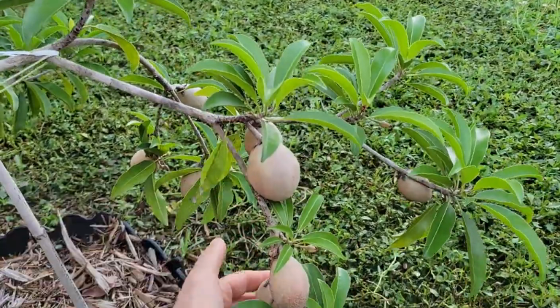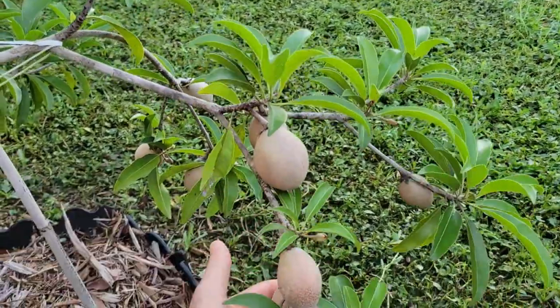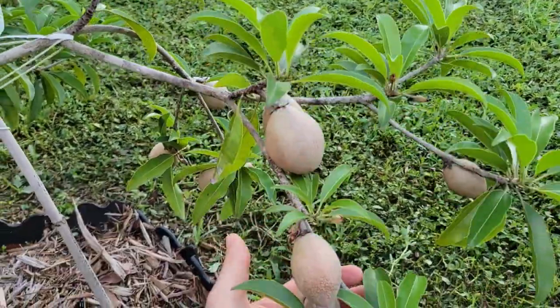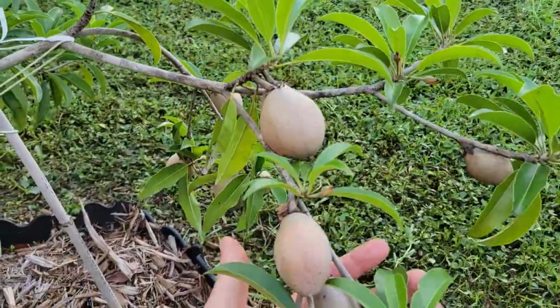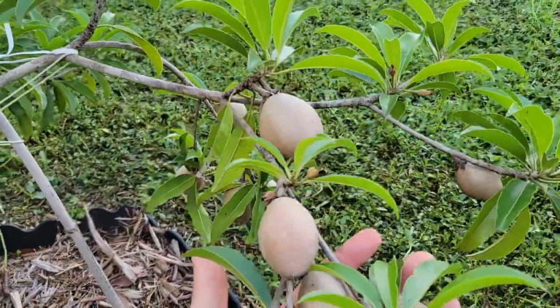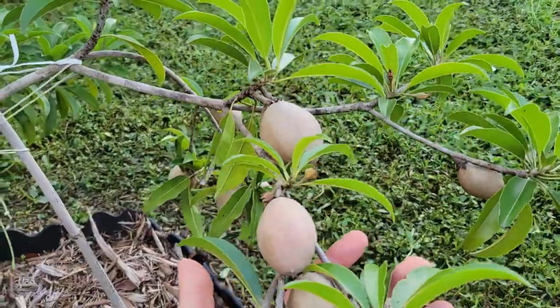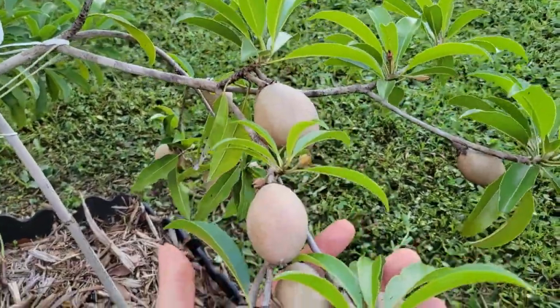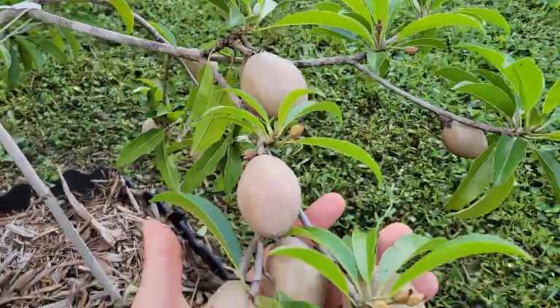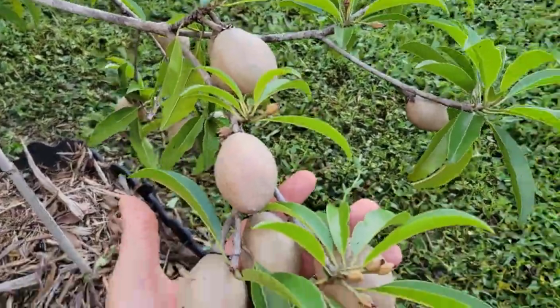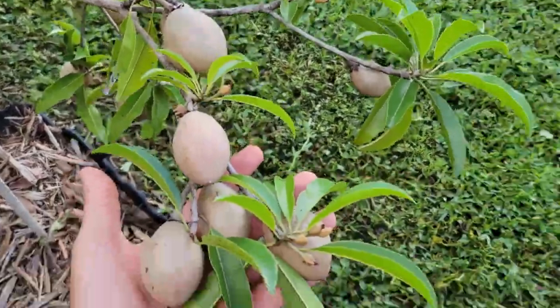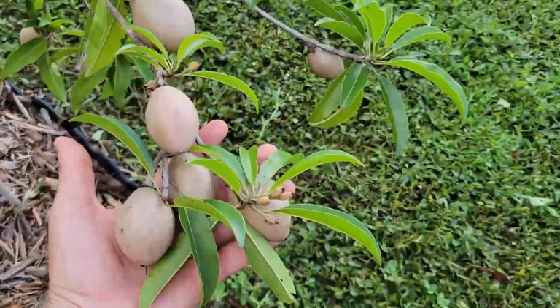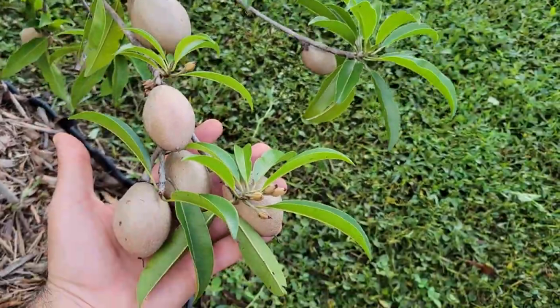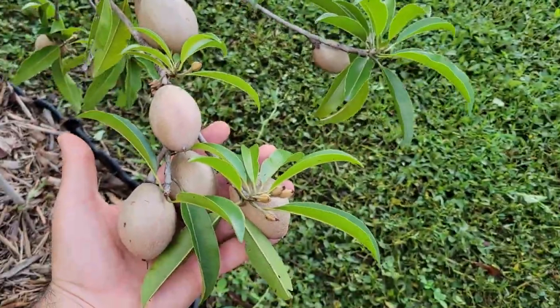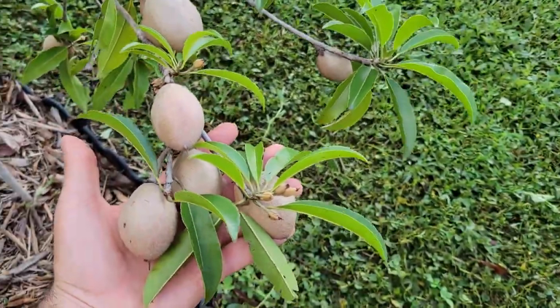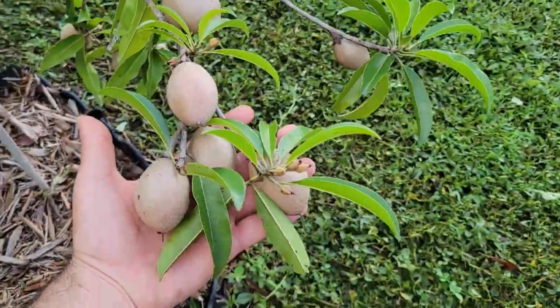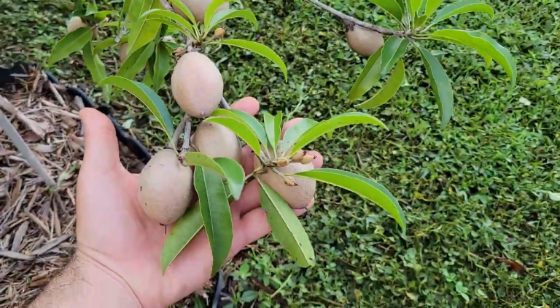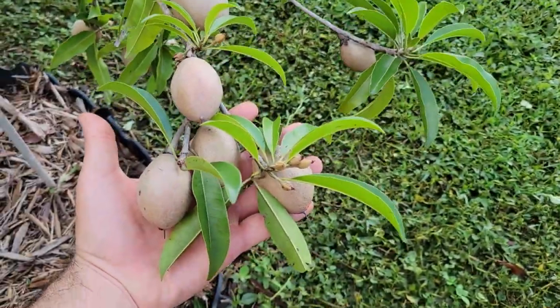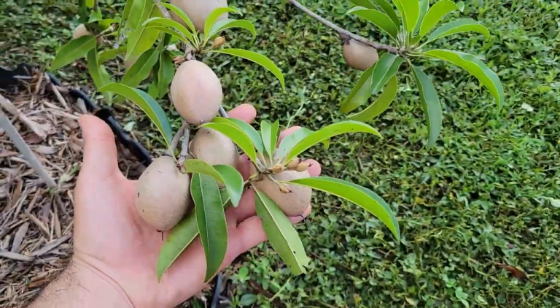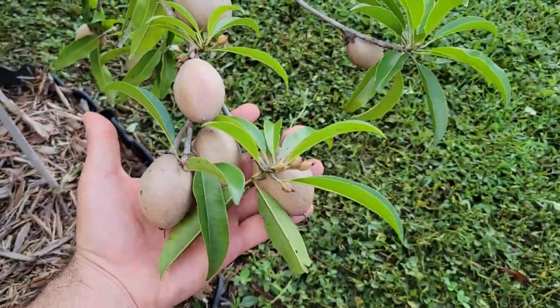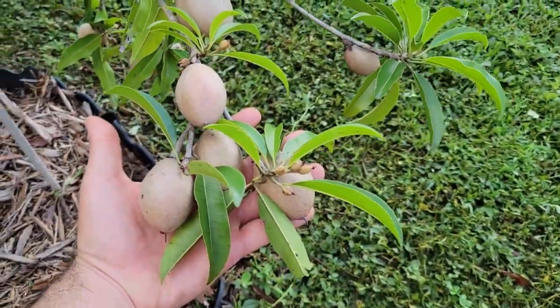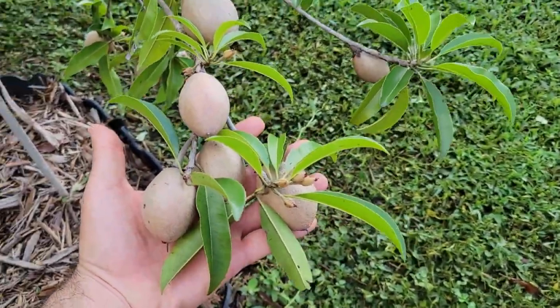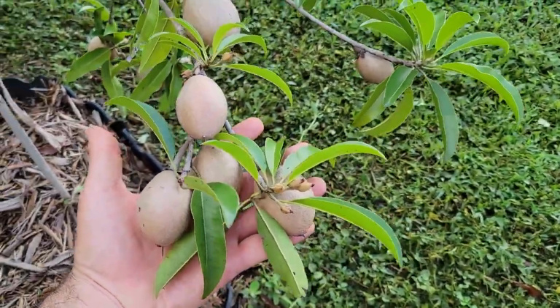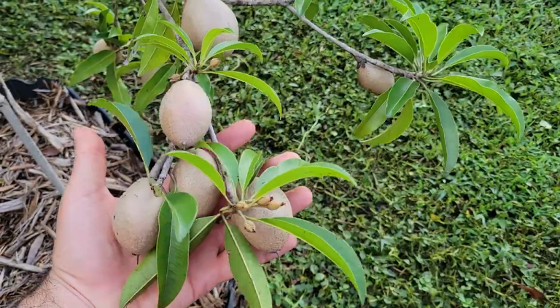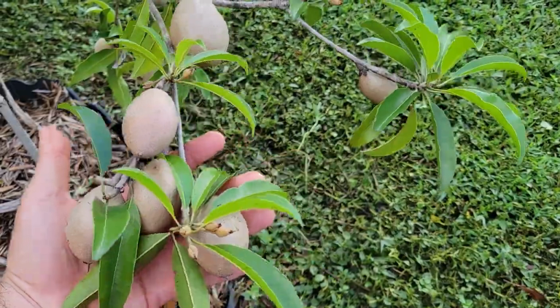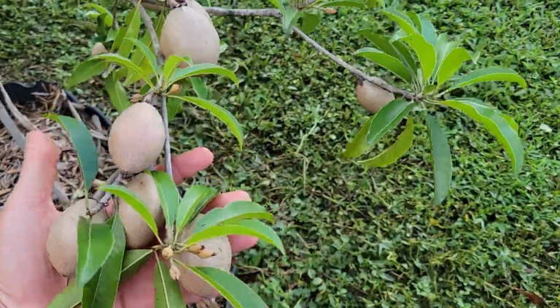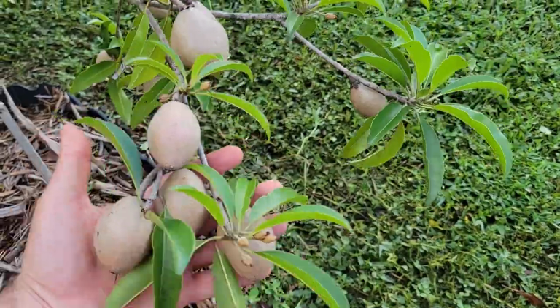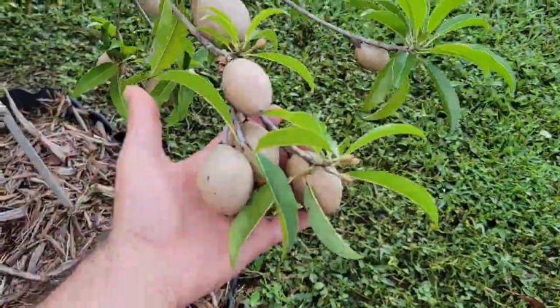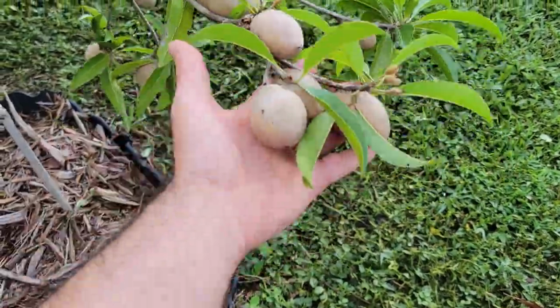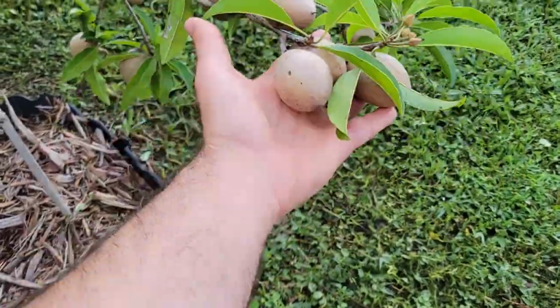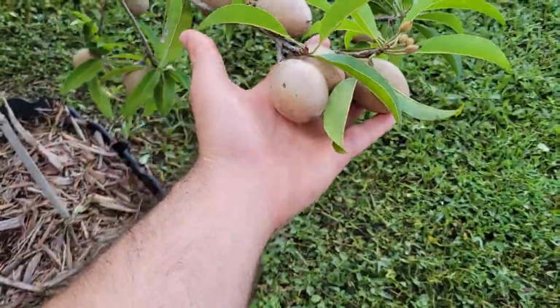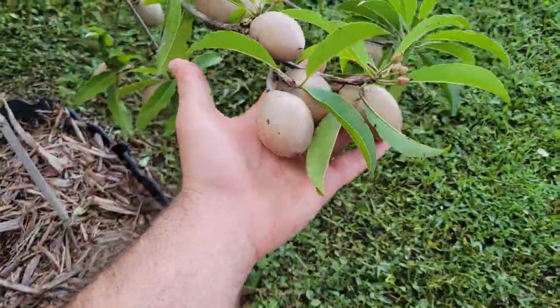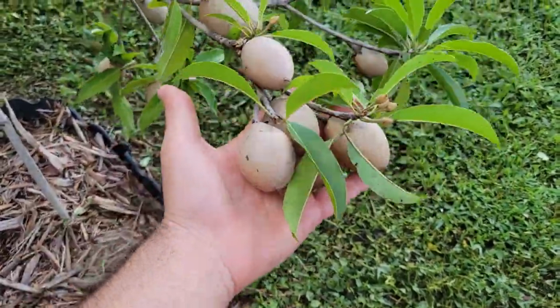This branch alone has one, two, three, four, five, six, seven fruit on it.